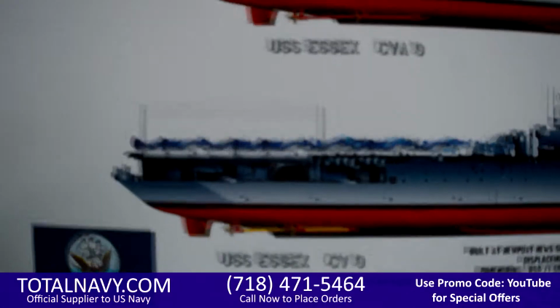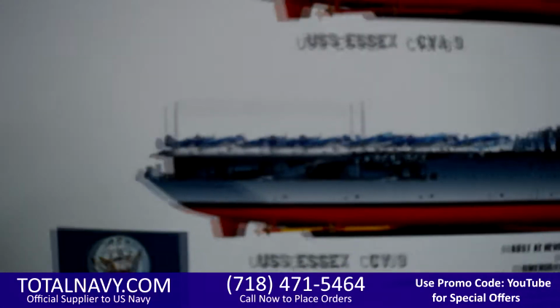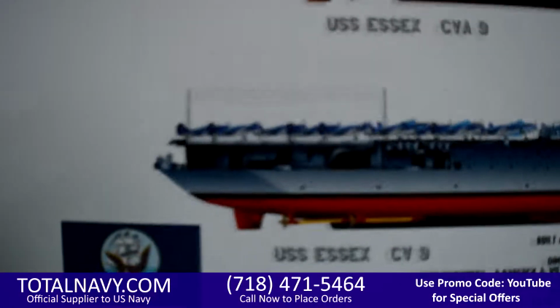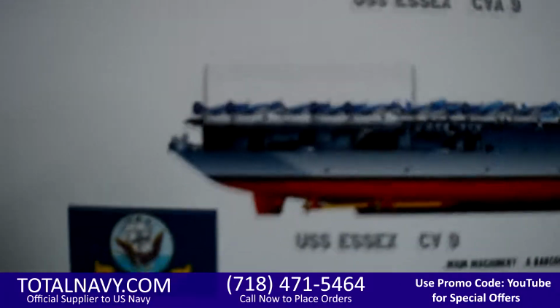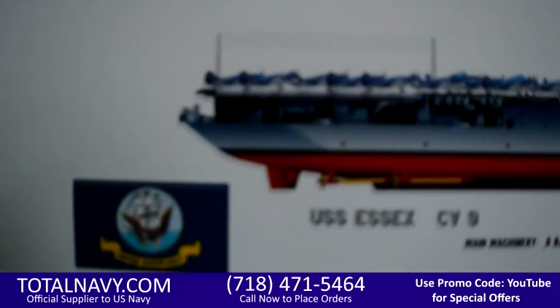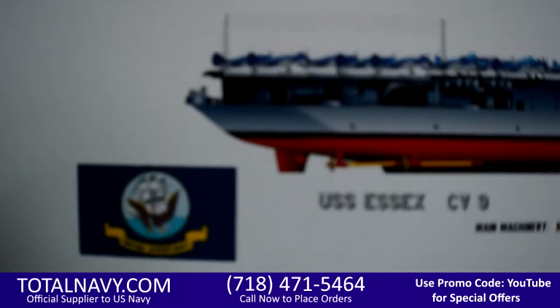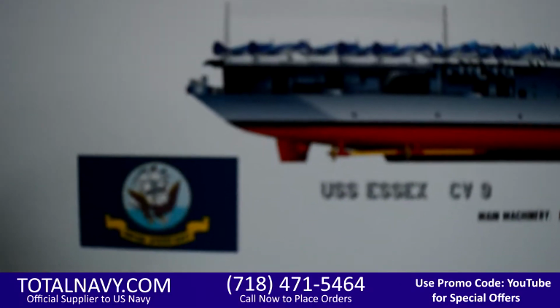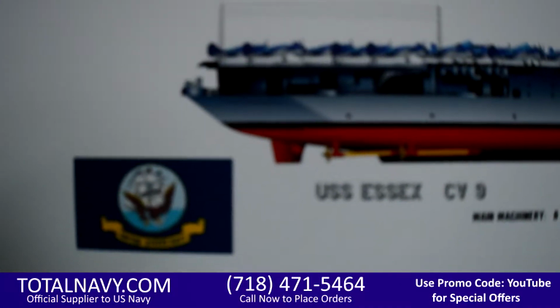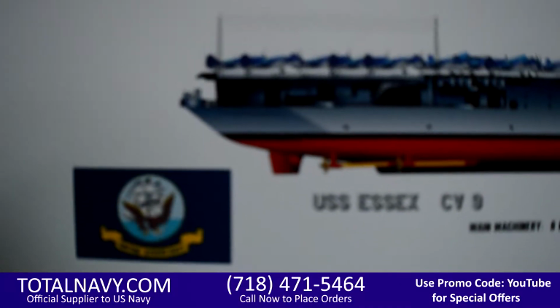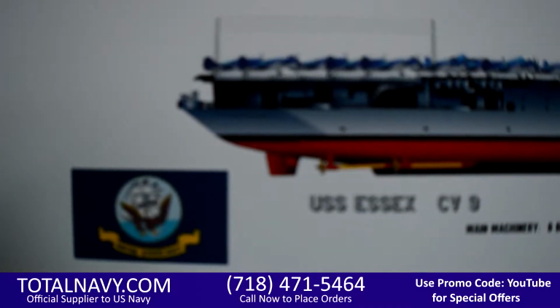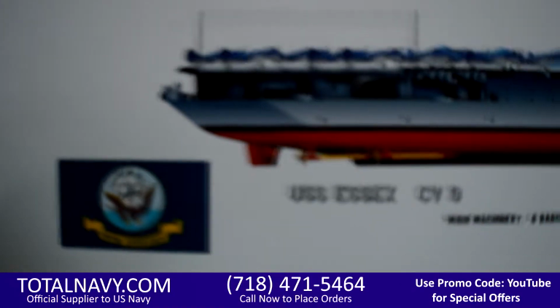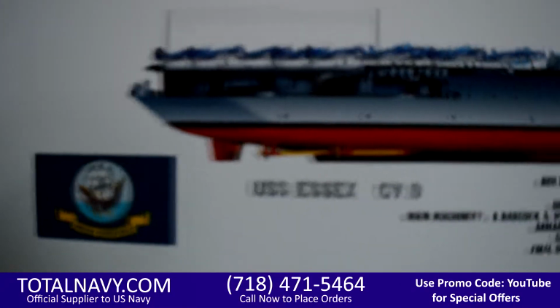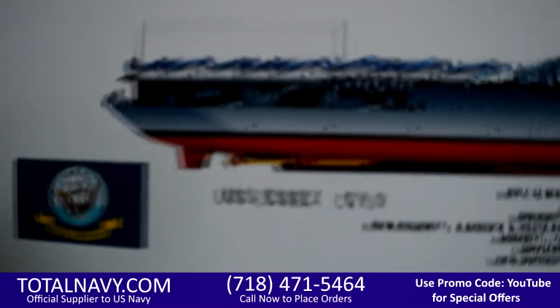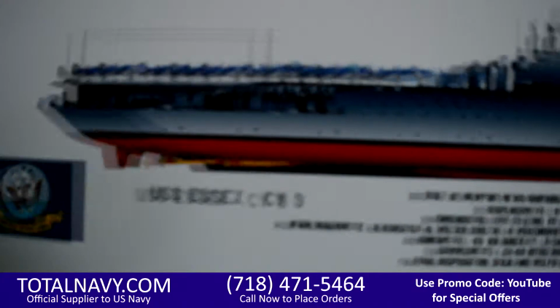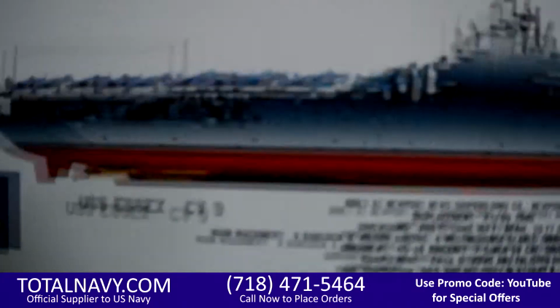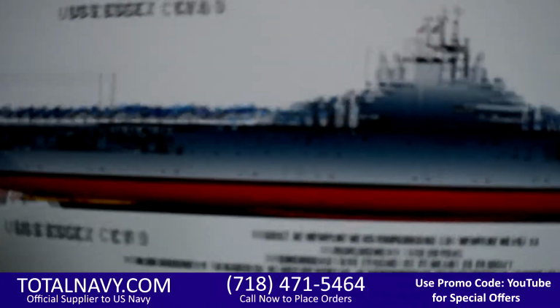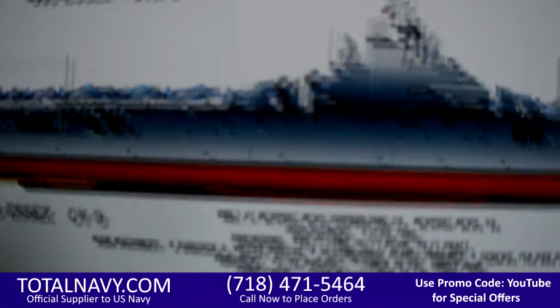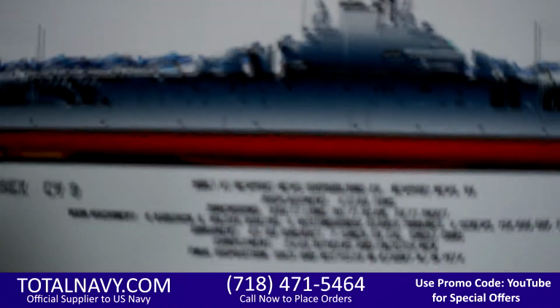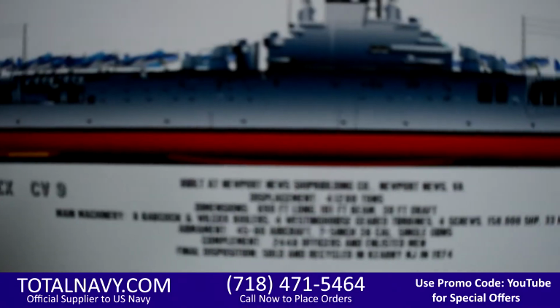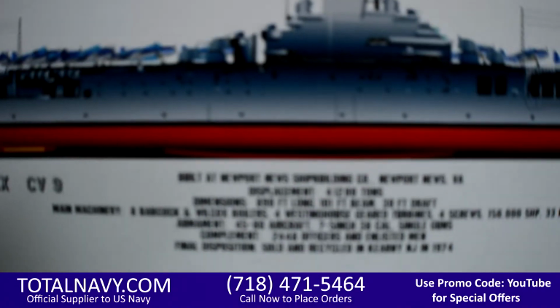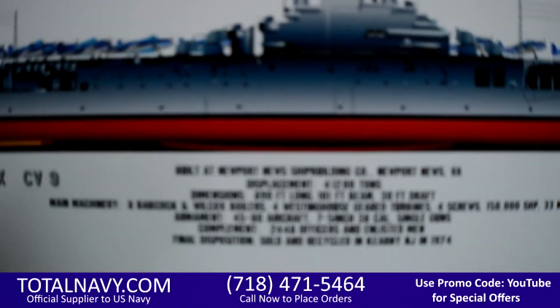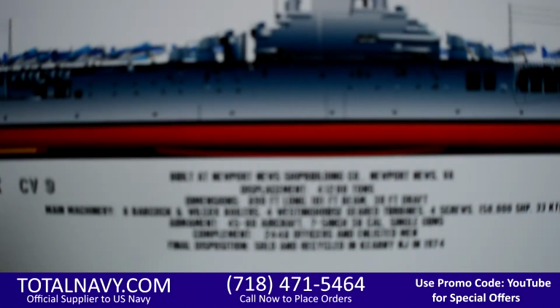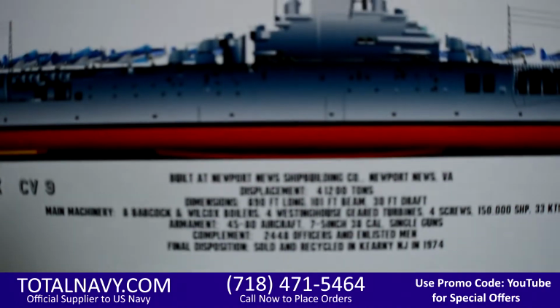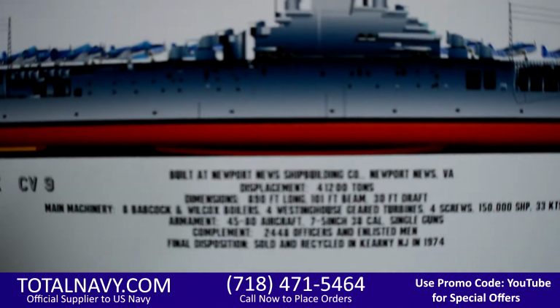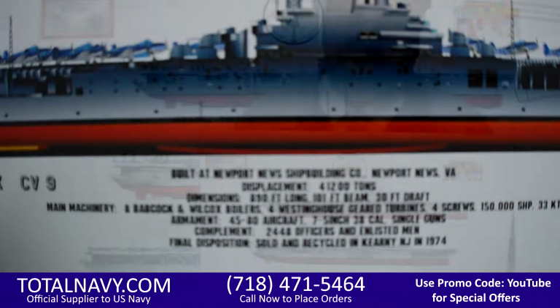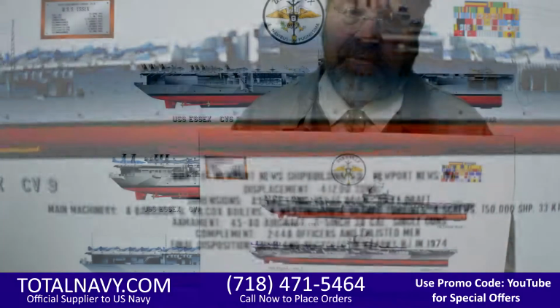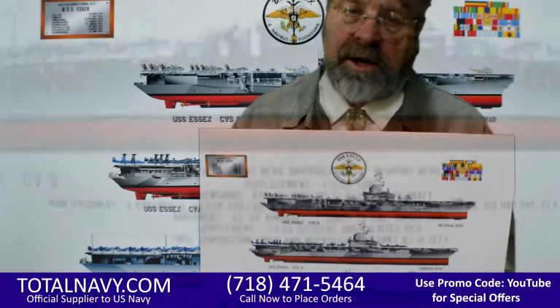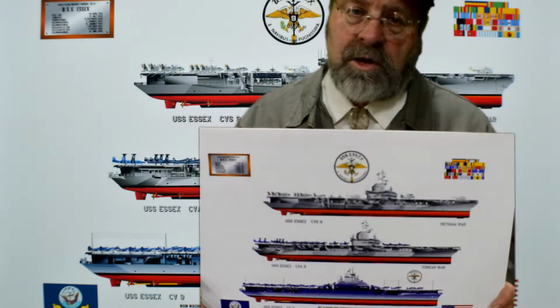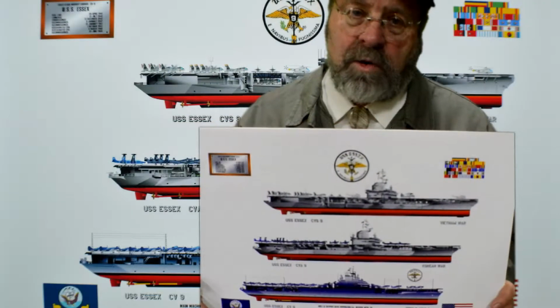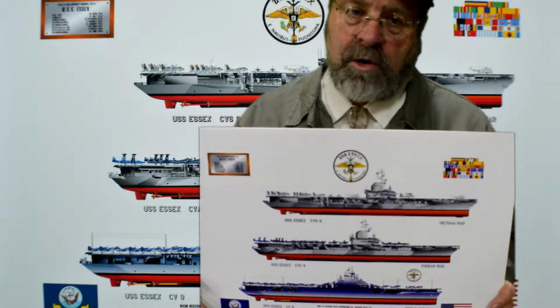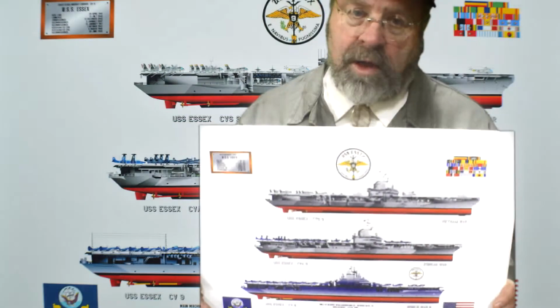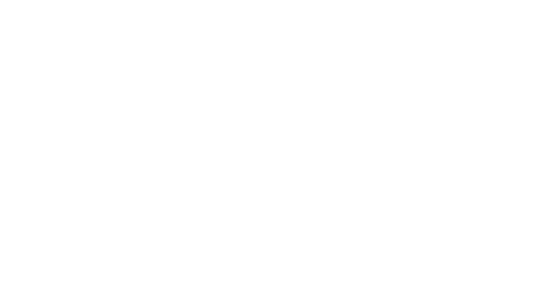This is a great idea, a great print, a great decoration for any home or office.